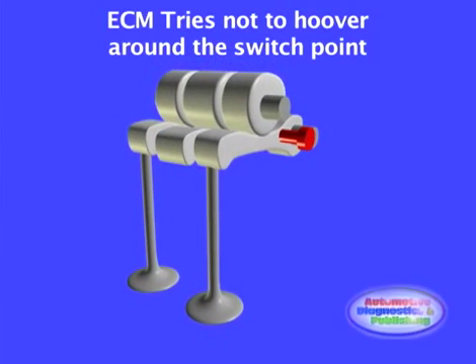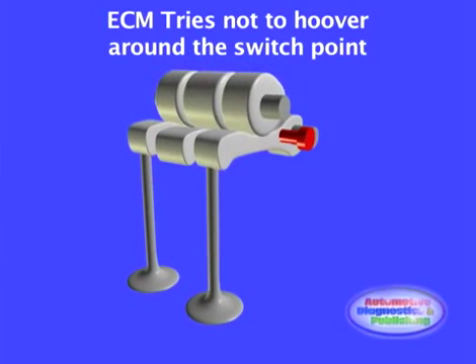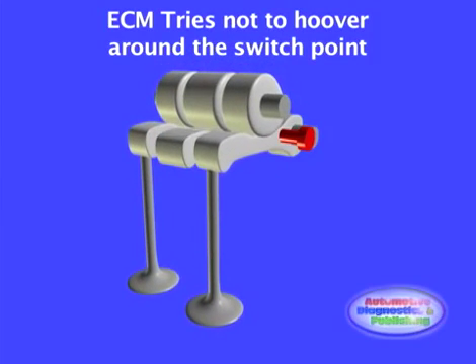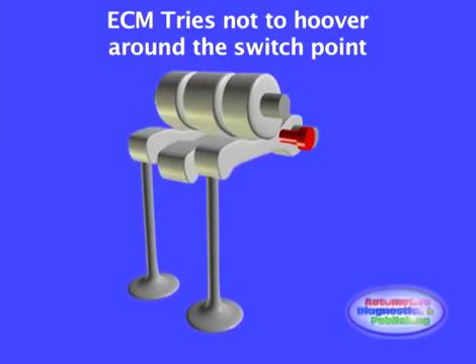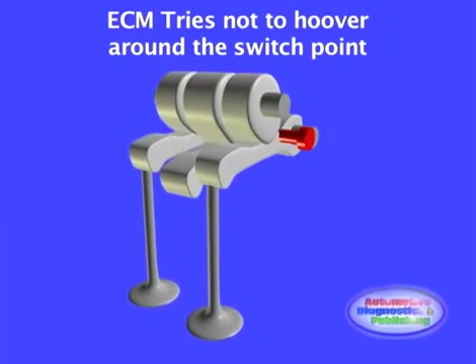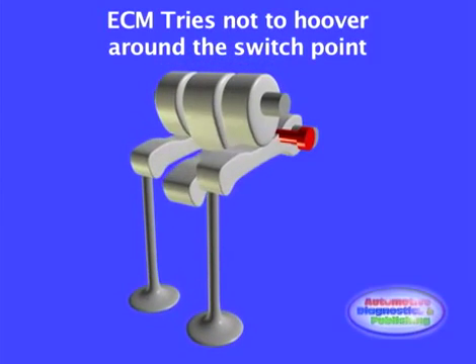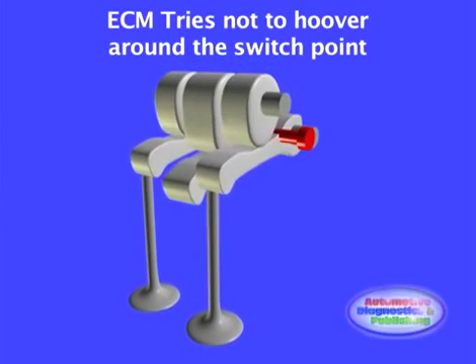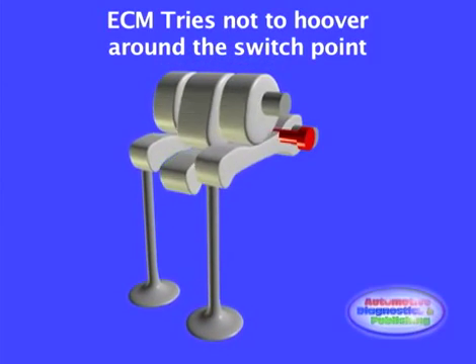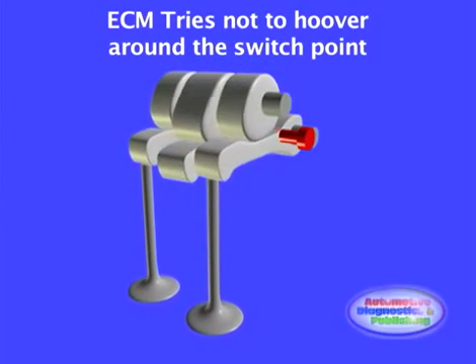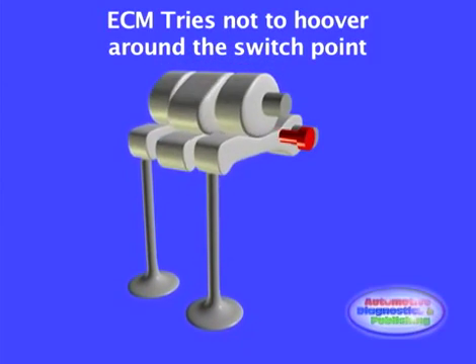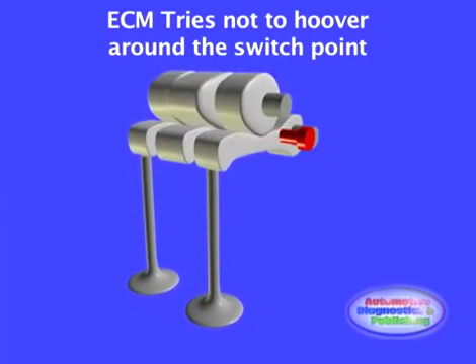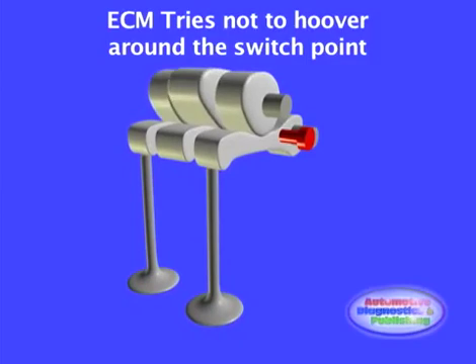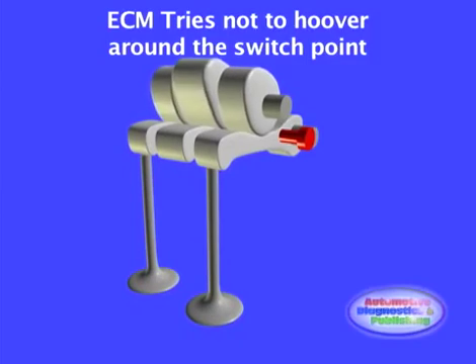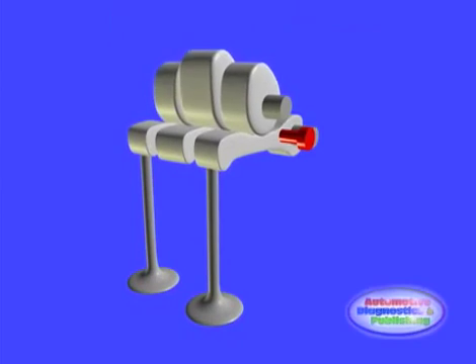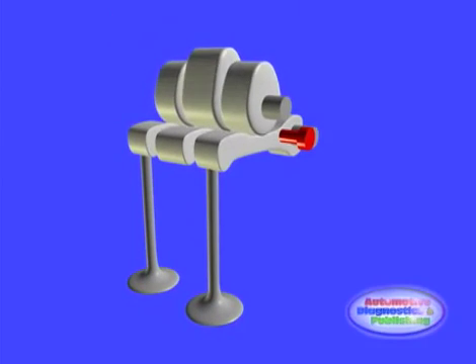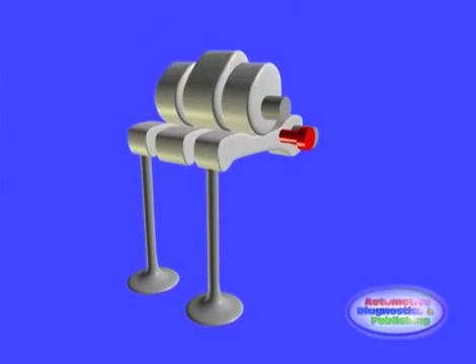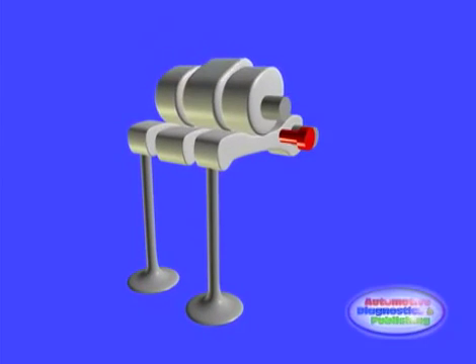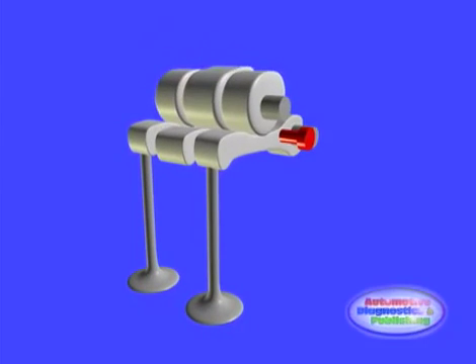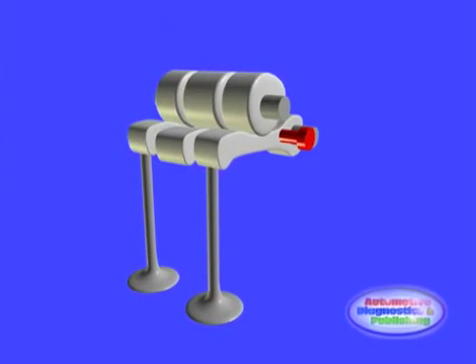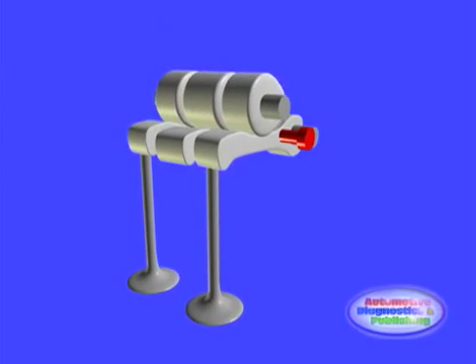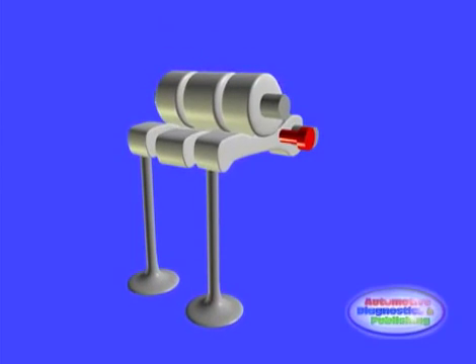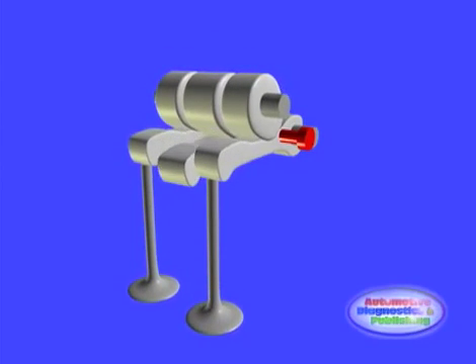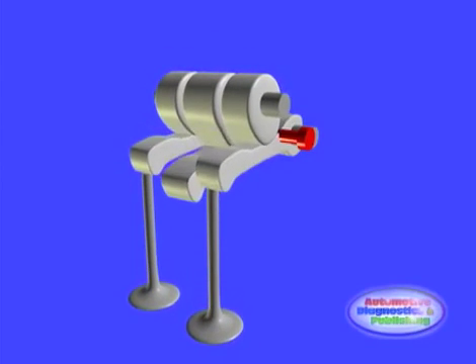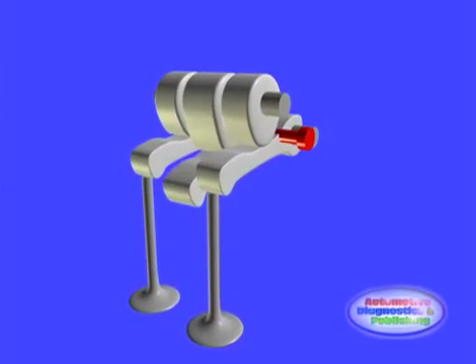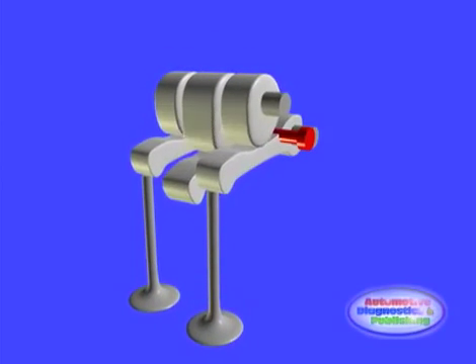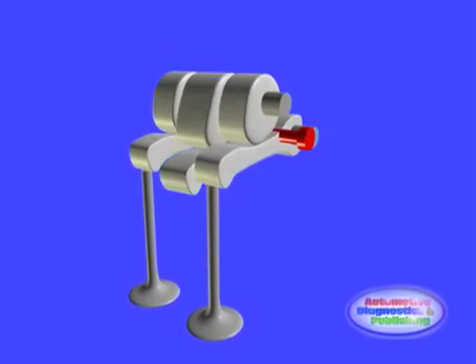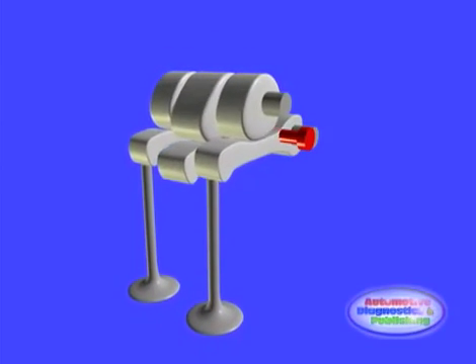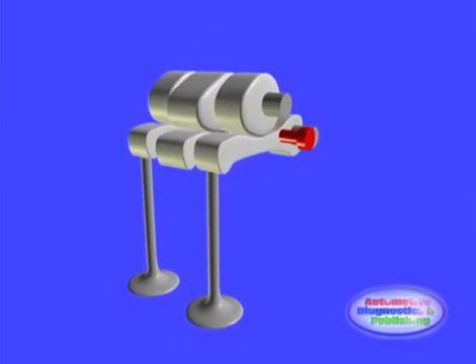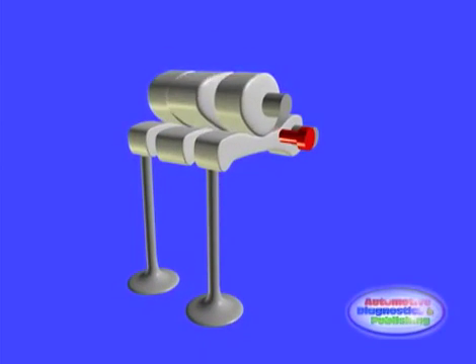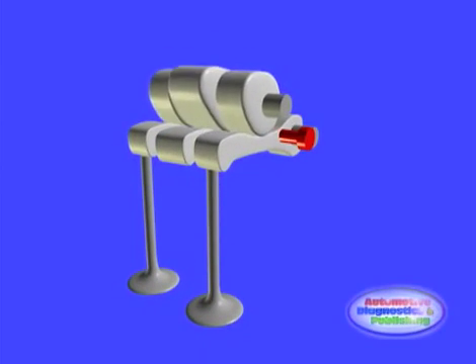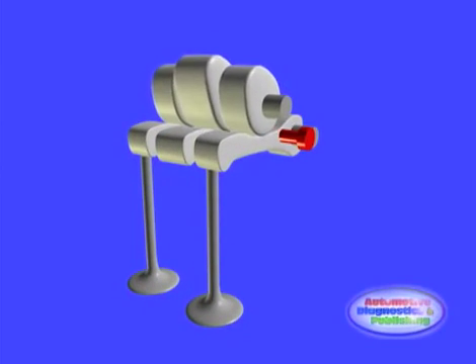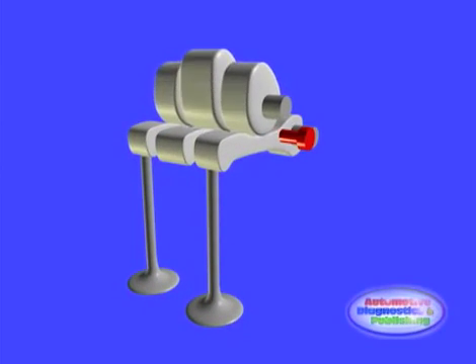The VTEC system is found on dual overhead cam systems as well as single overhead cam engines.